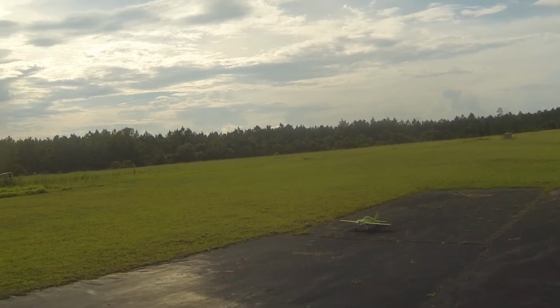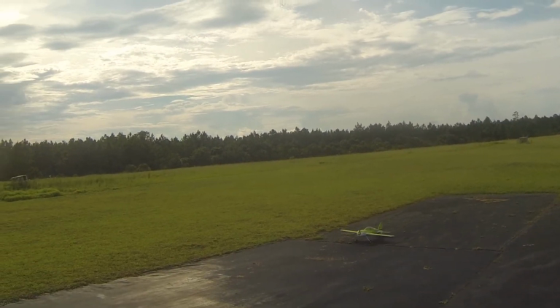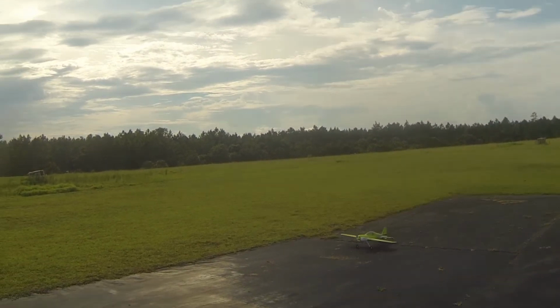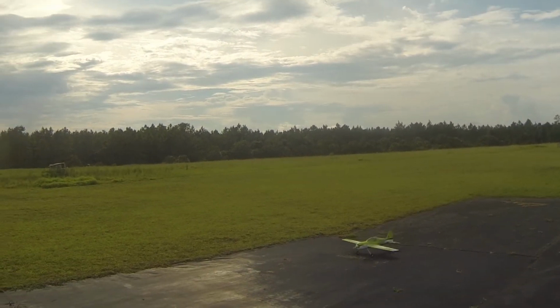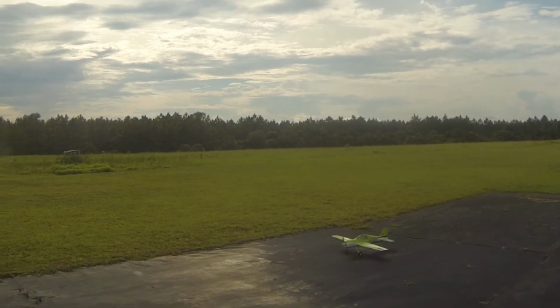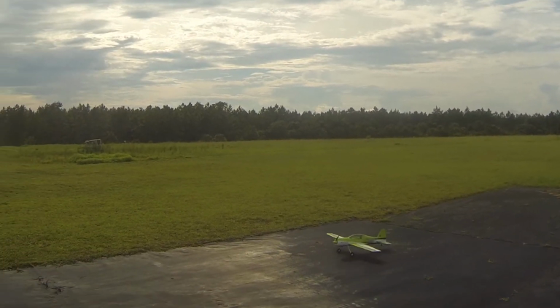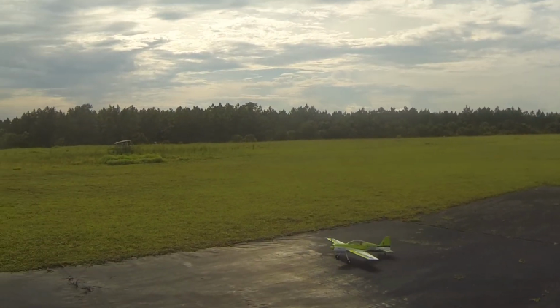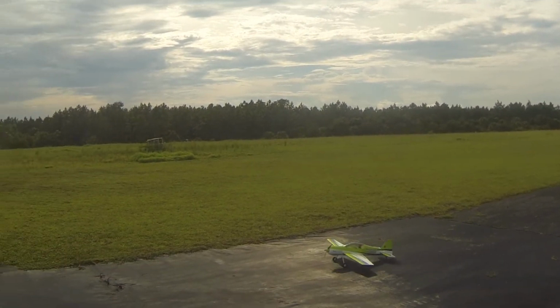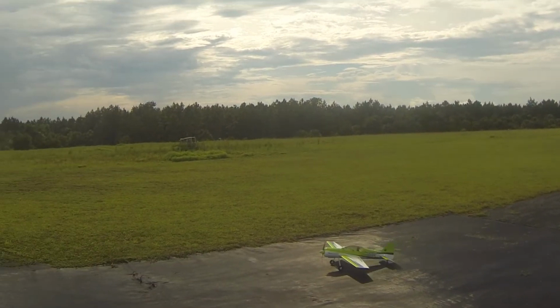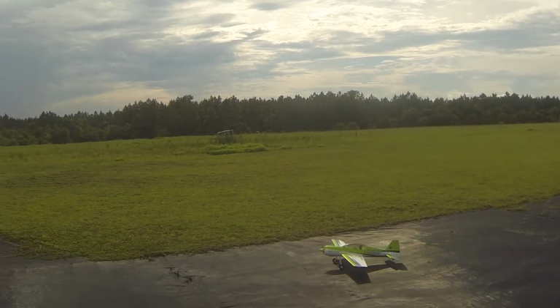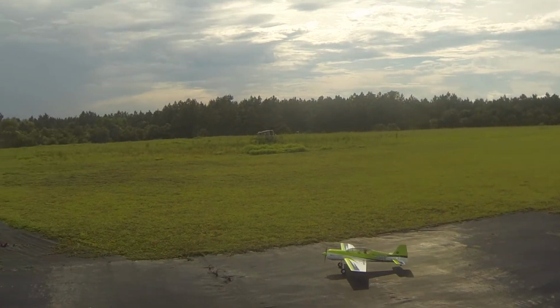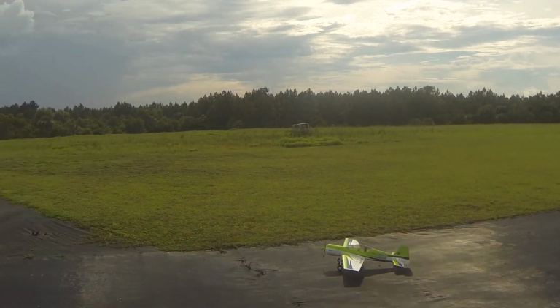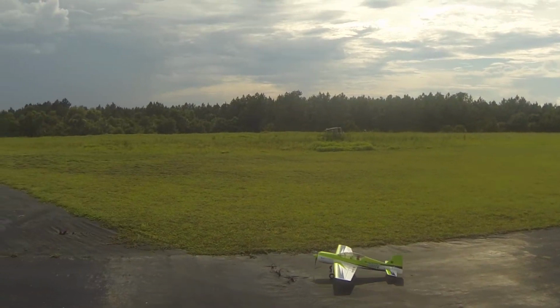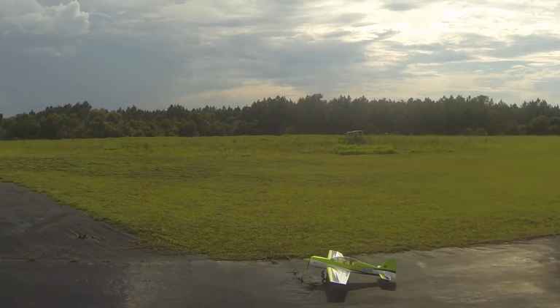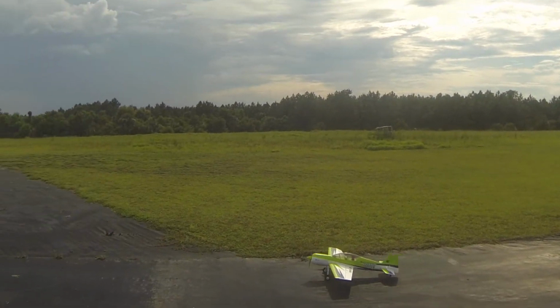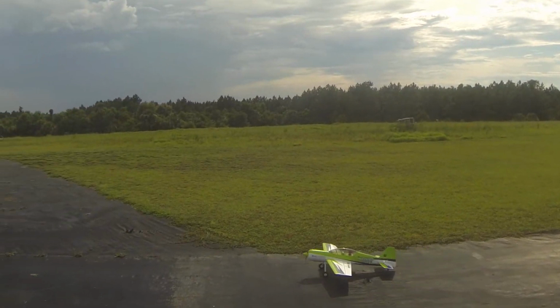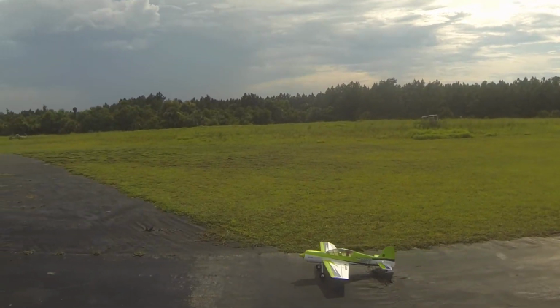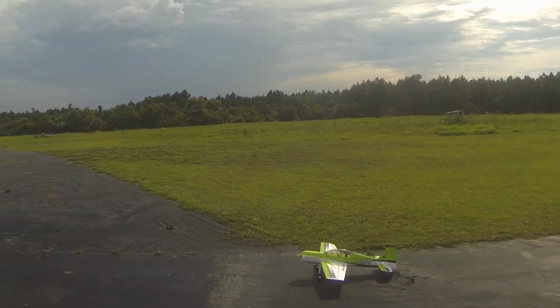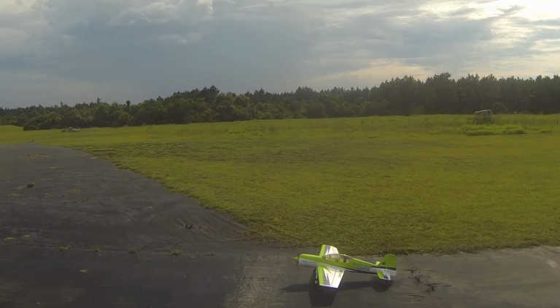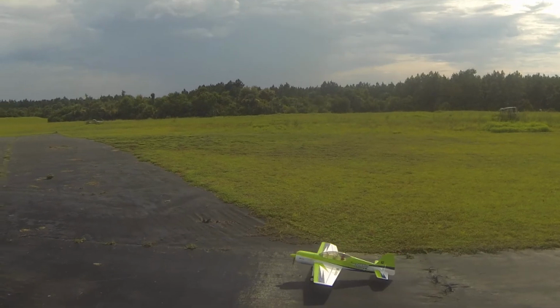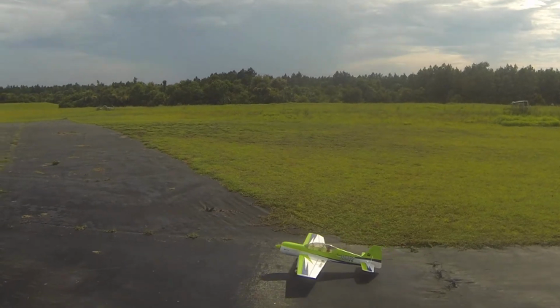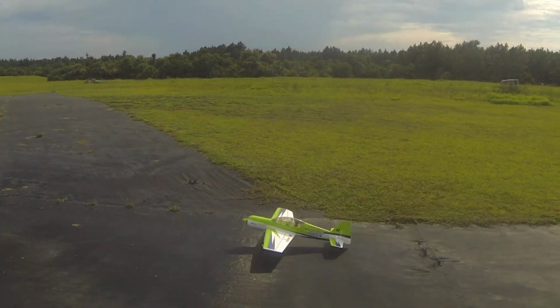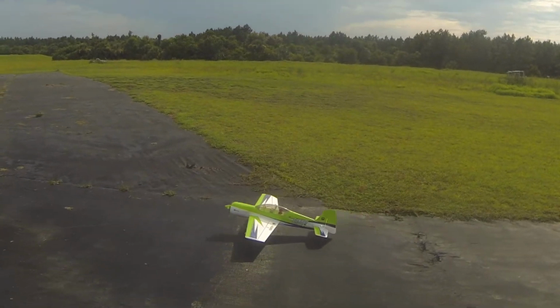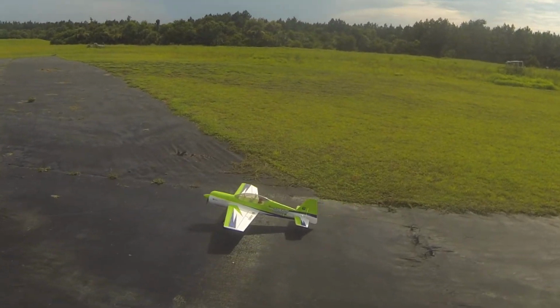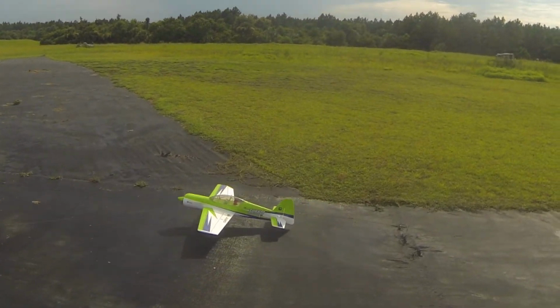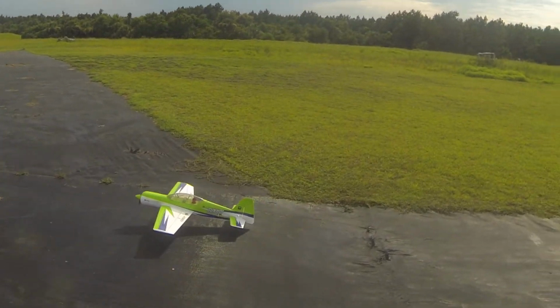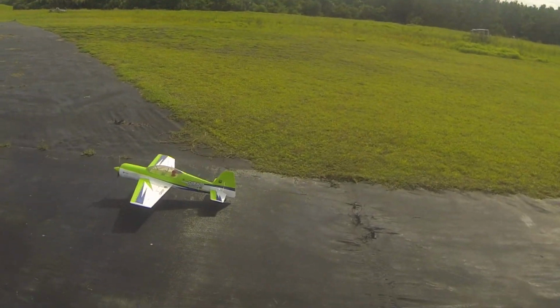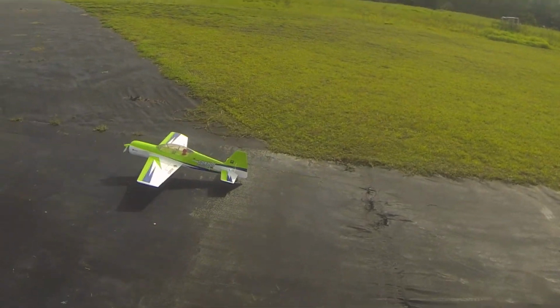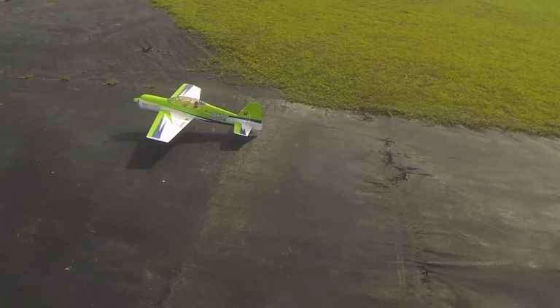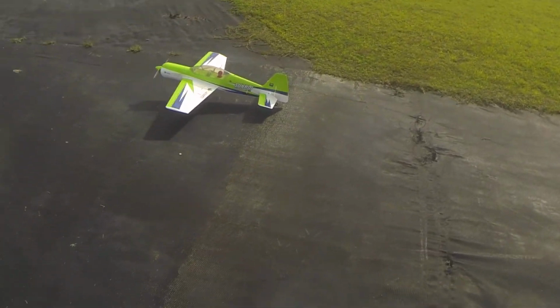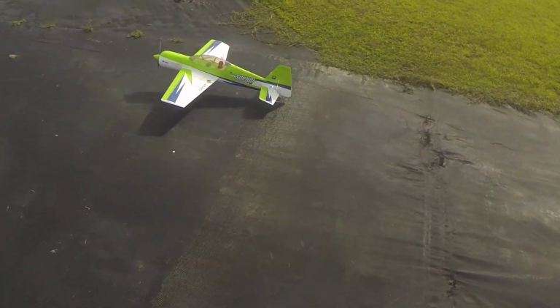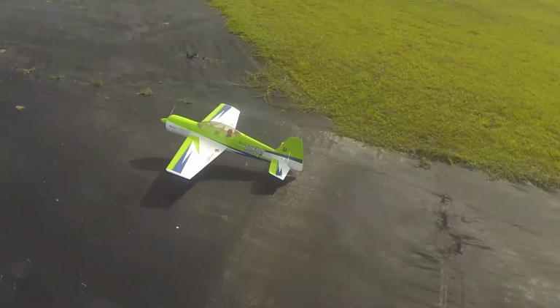I'm not too good with planes, but for that being my second flight I thought that was pretty good.